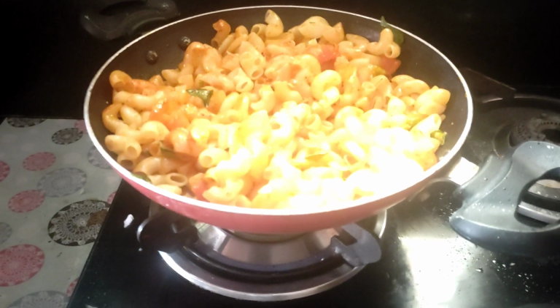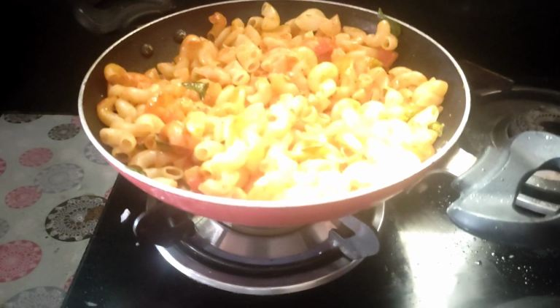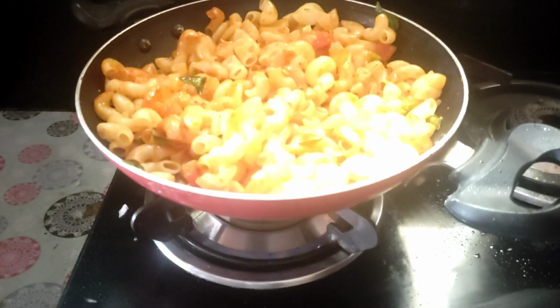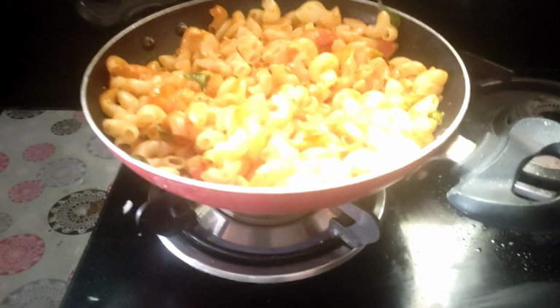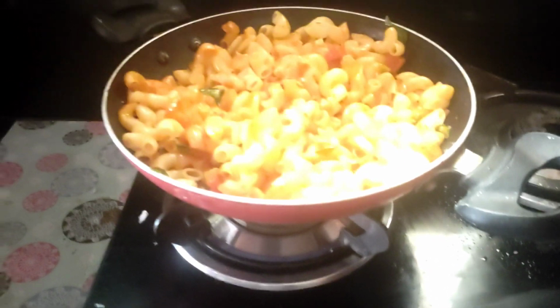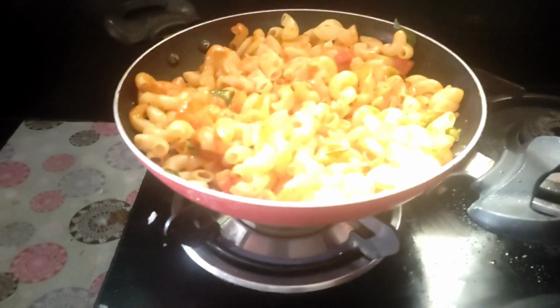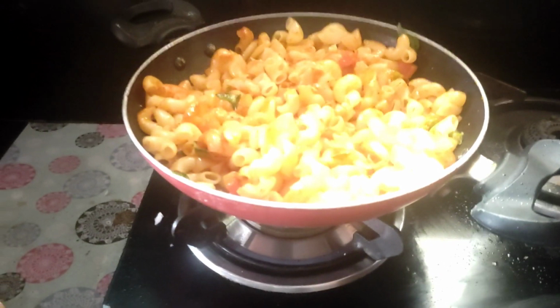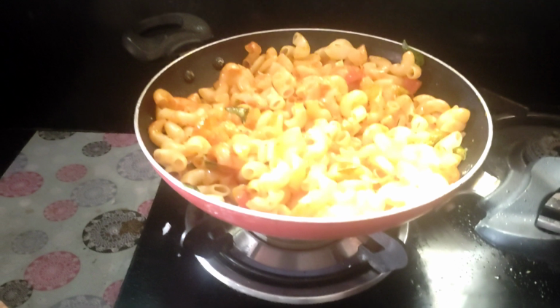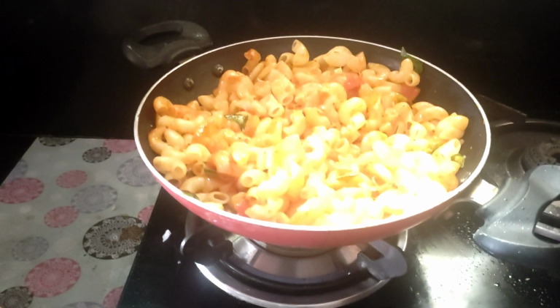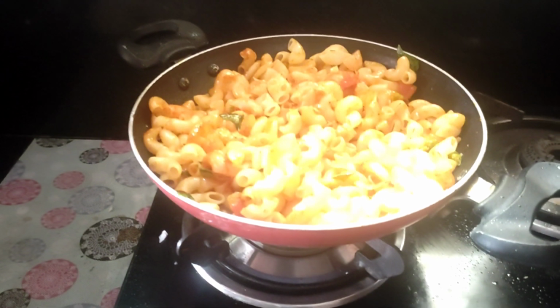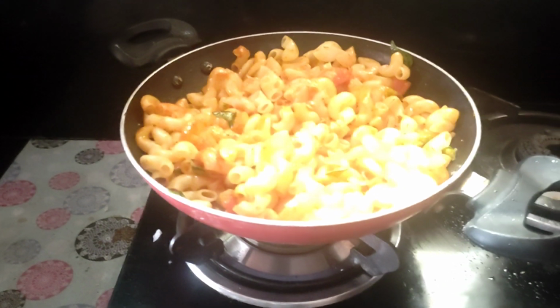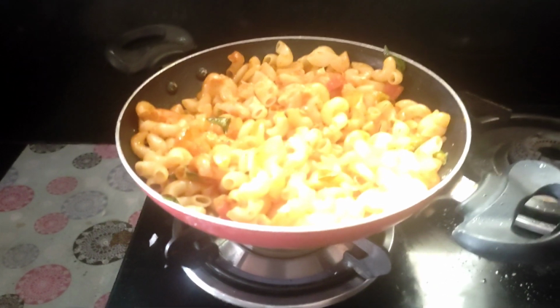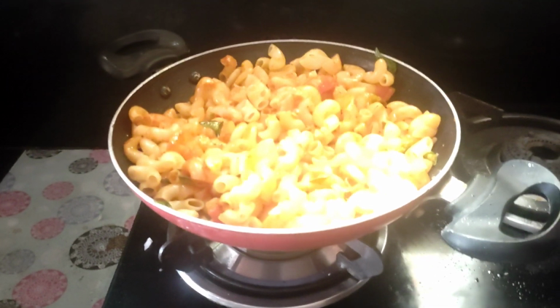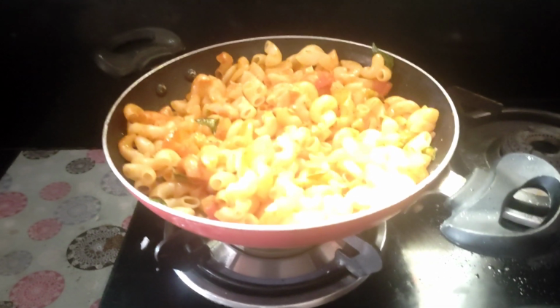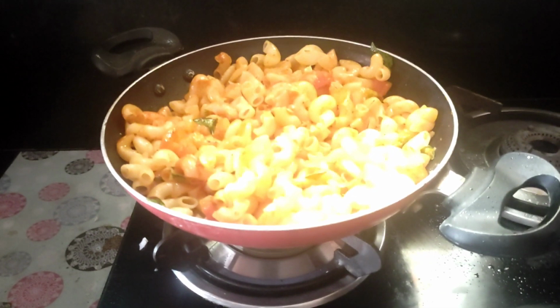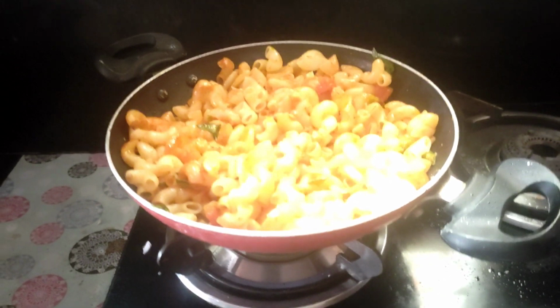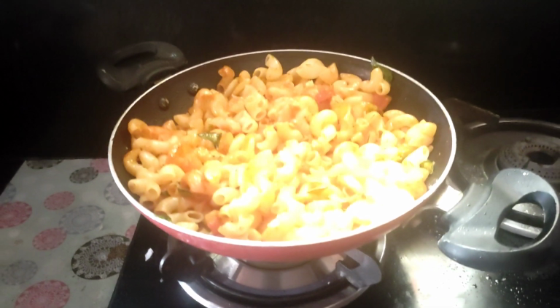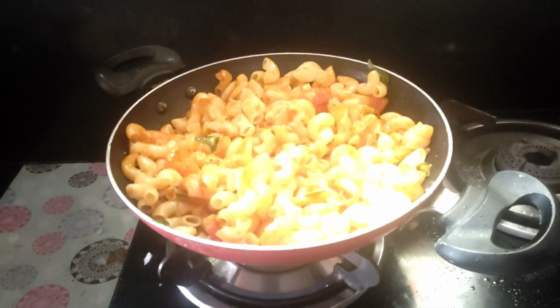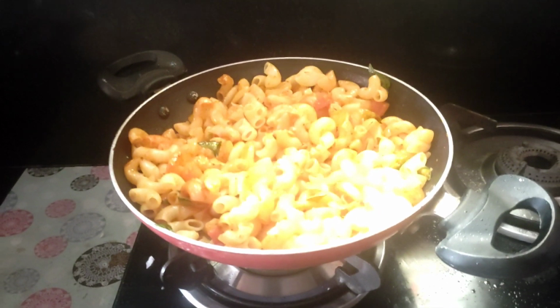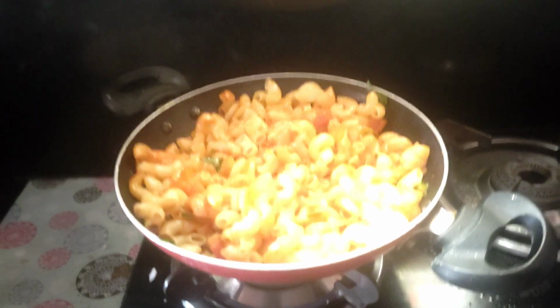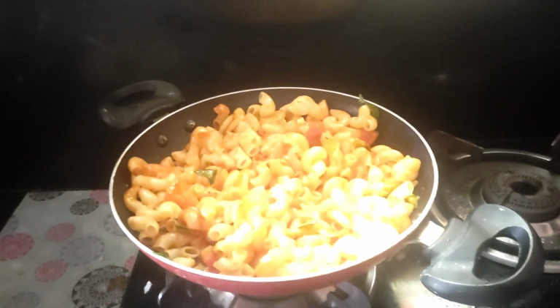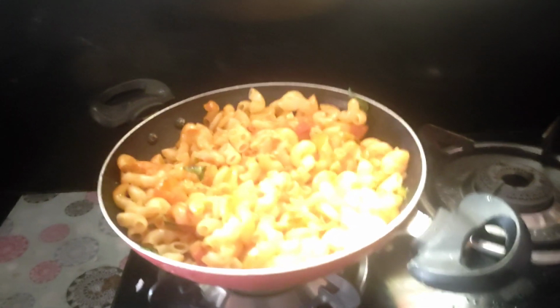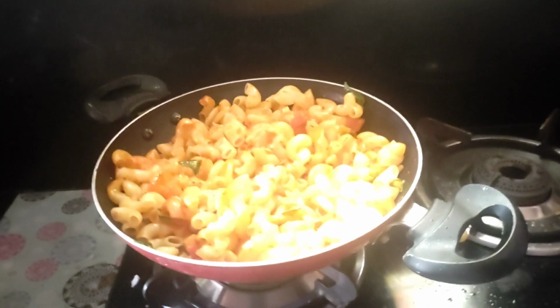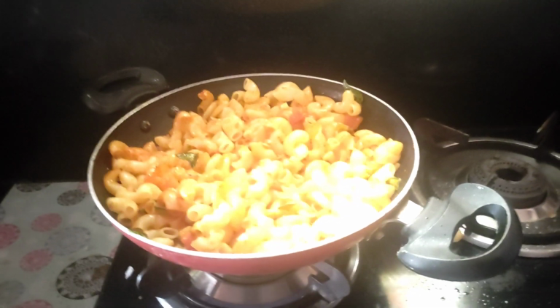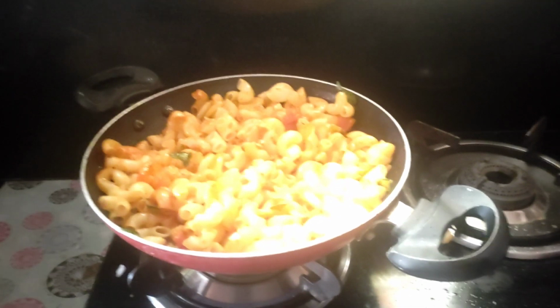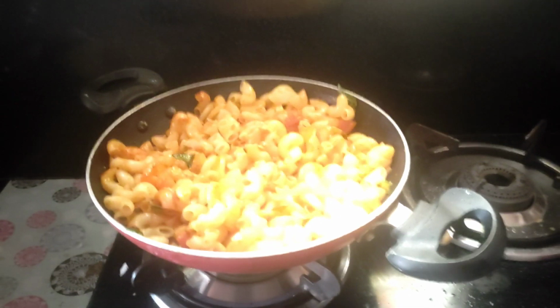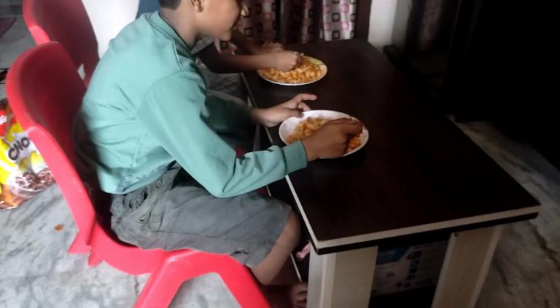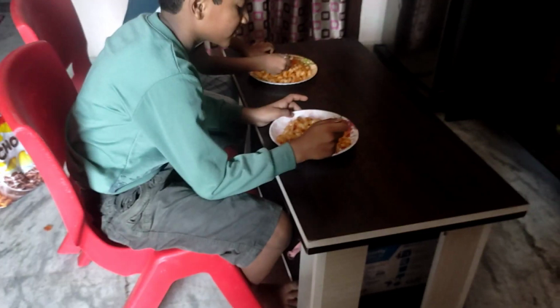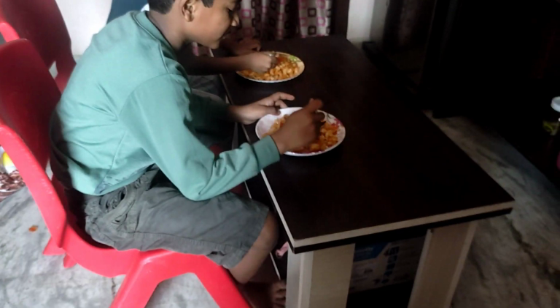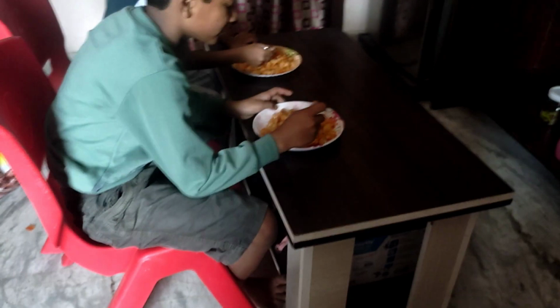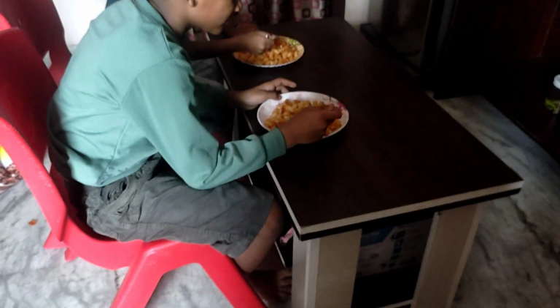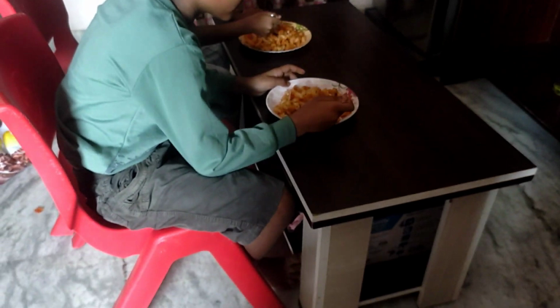It's very easy to cook. I am going to feed it.